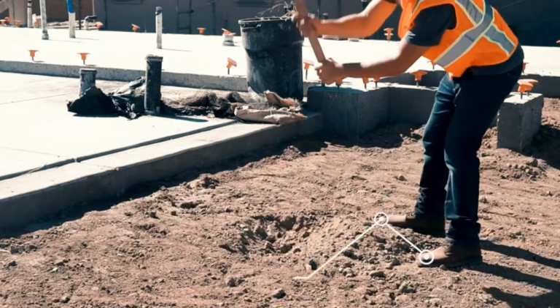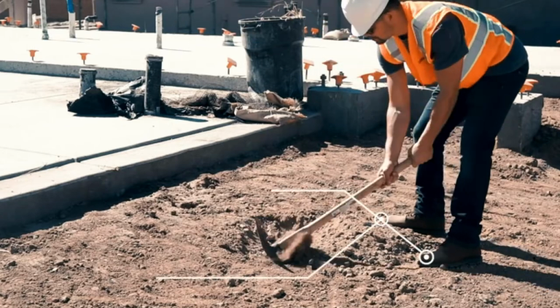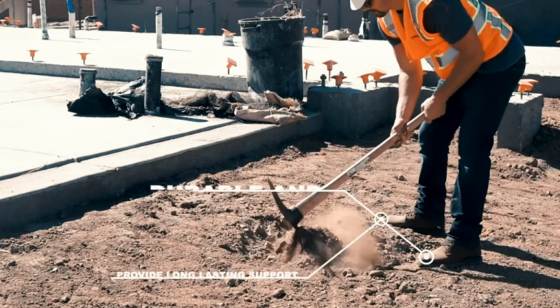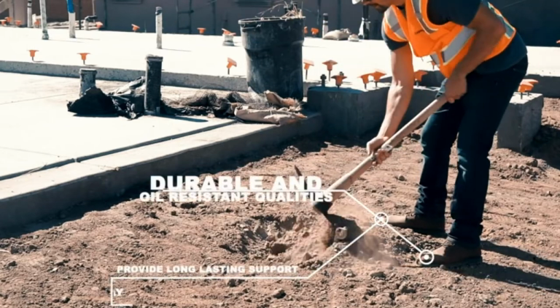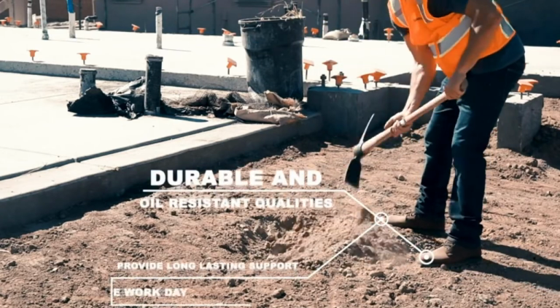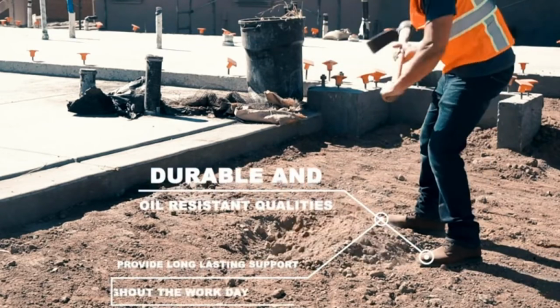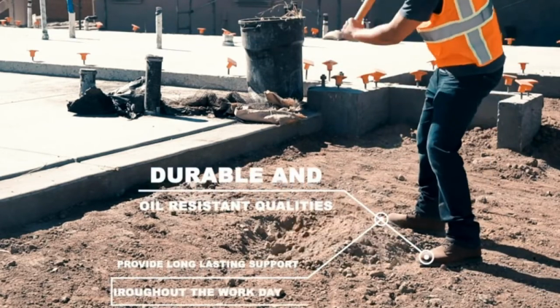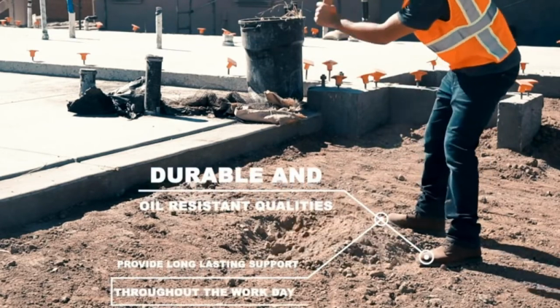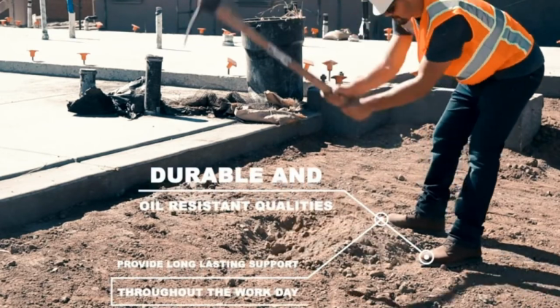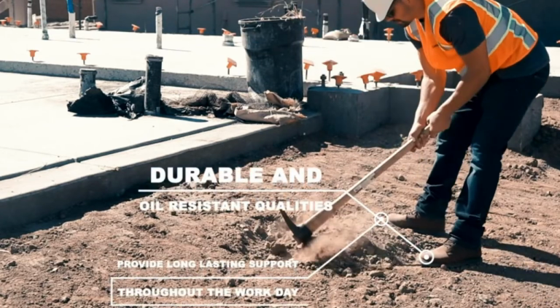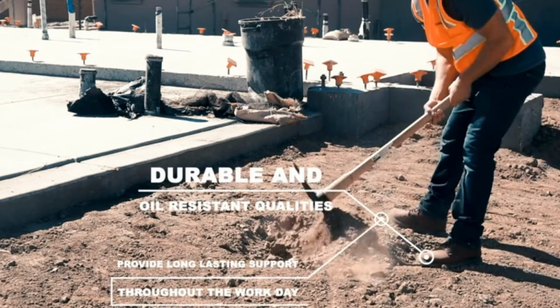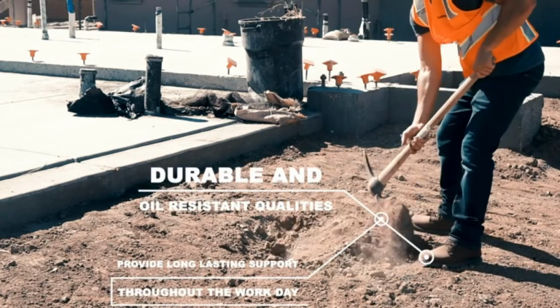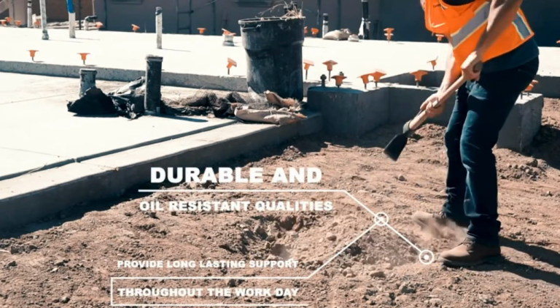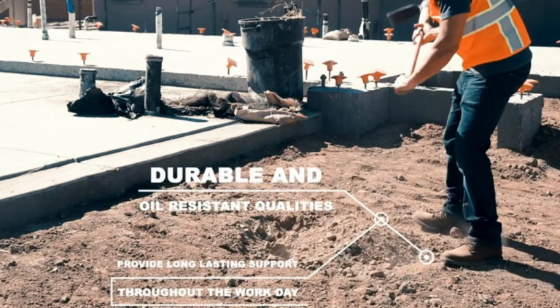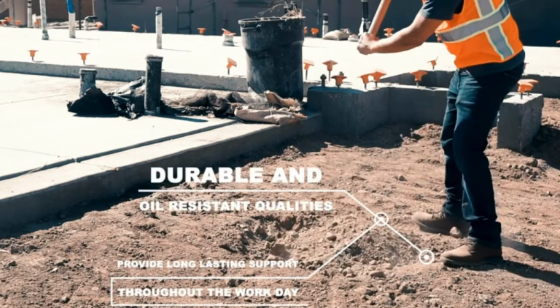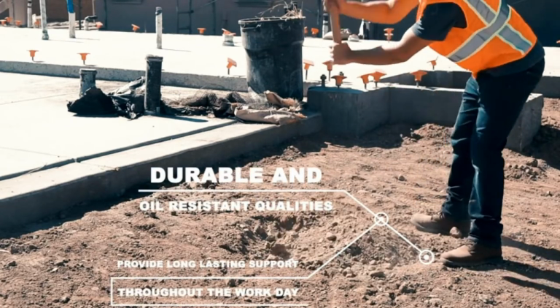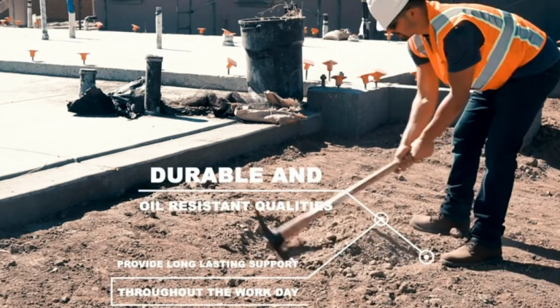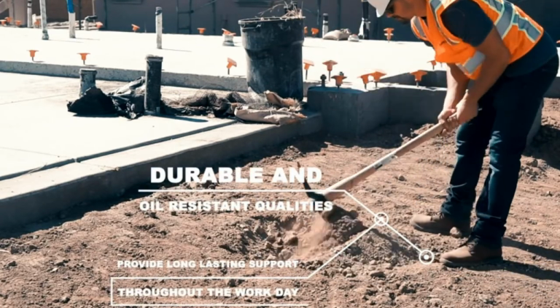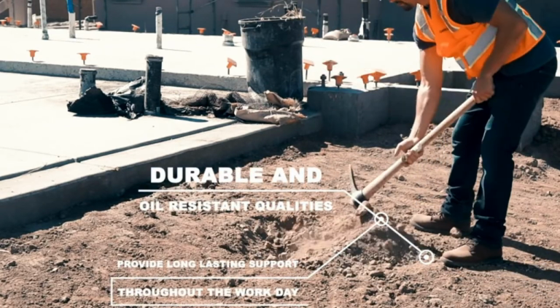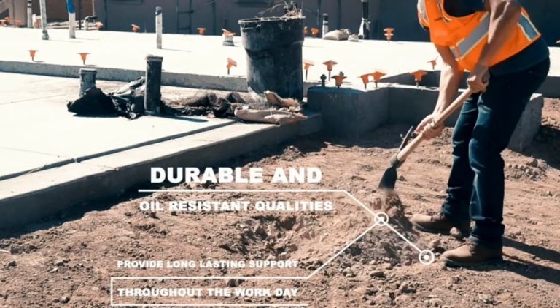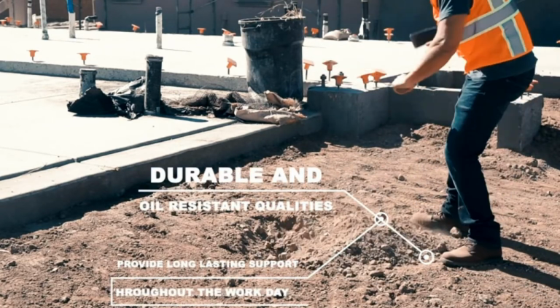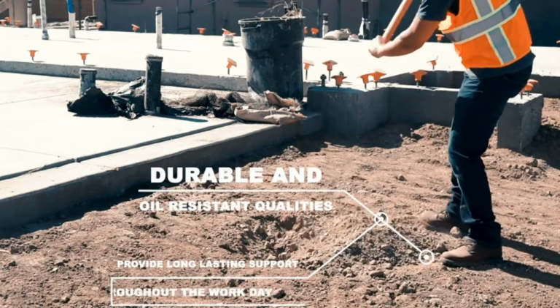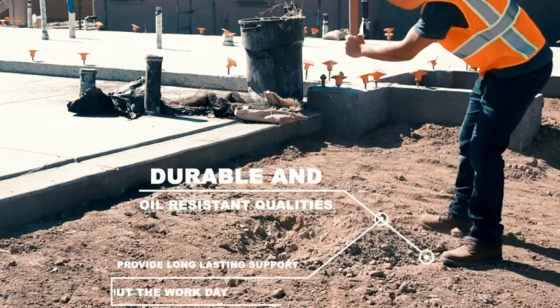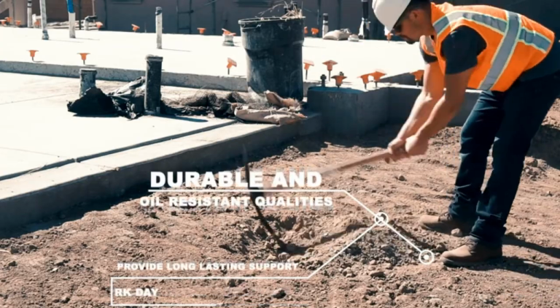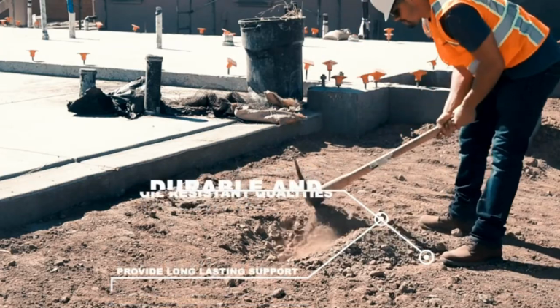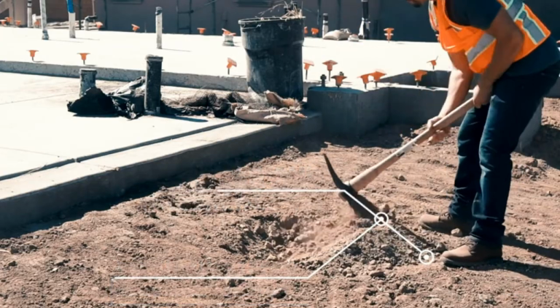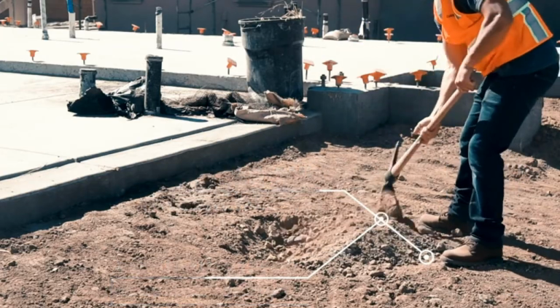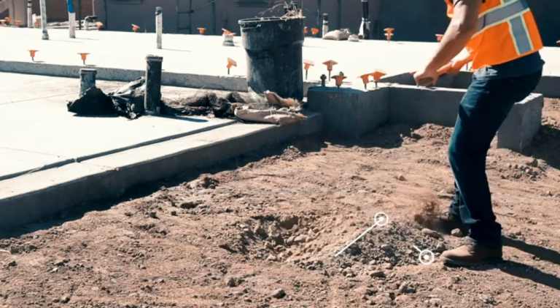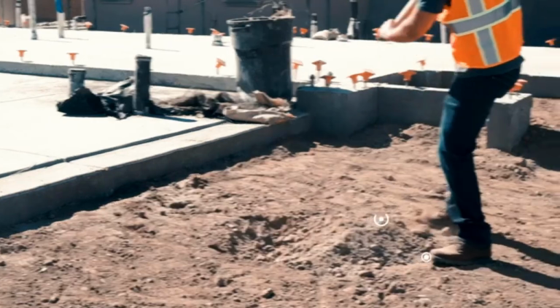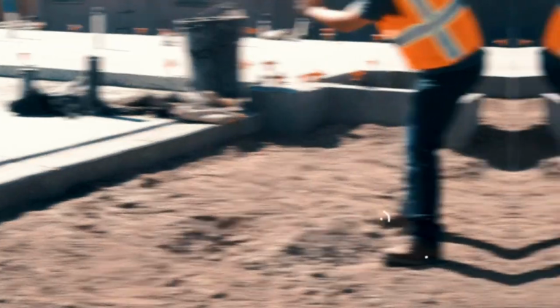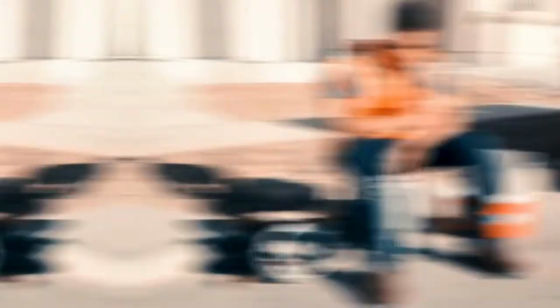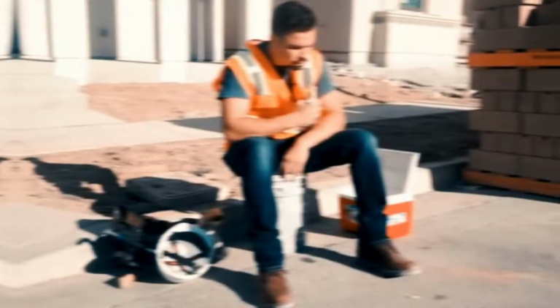Red Wing boots also come equipped with lug or wedge soles that are more streamlined than those found on other bulkier contemporary work boots.